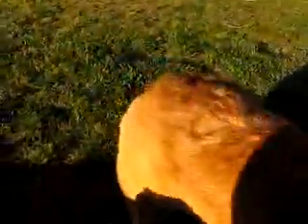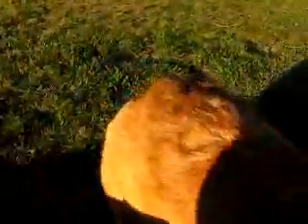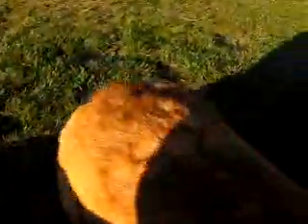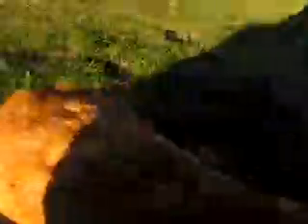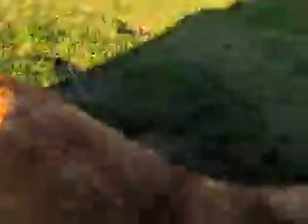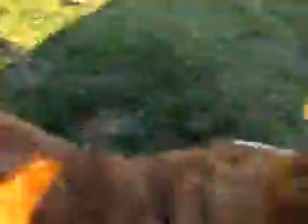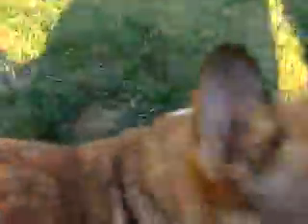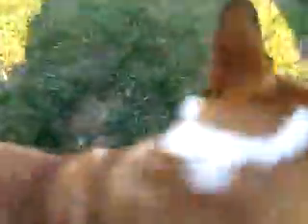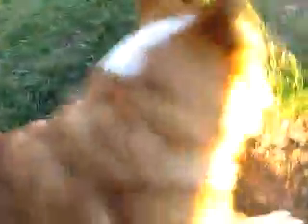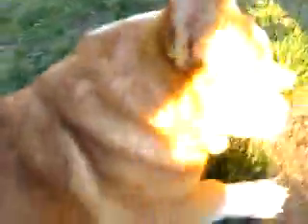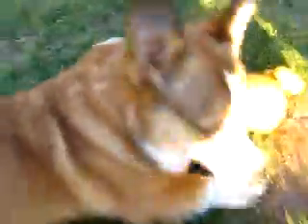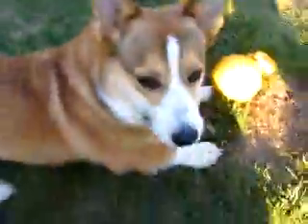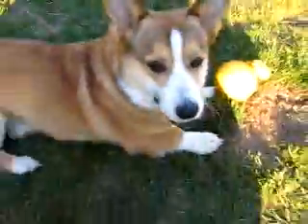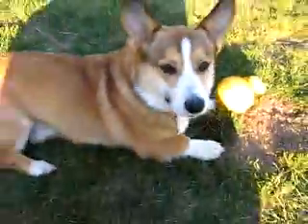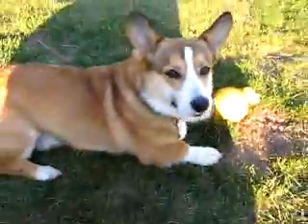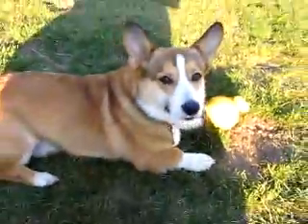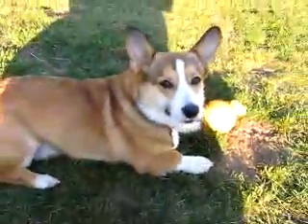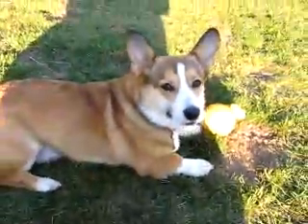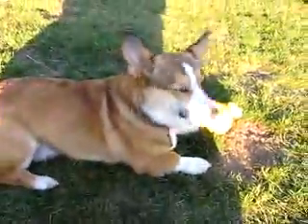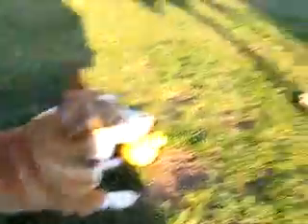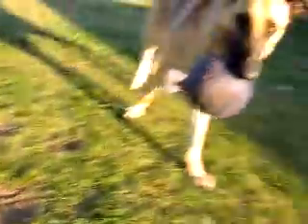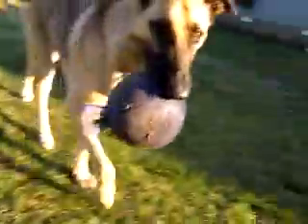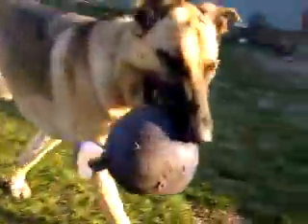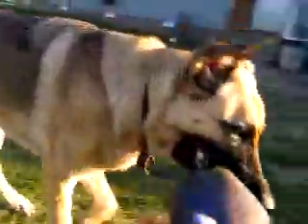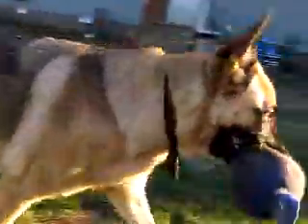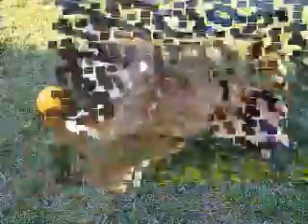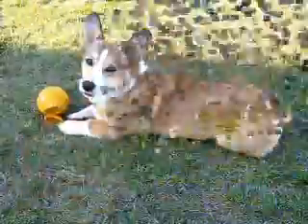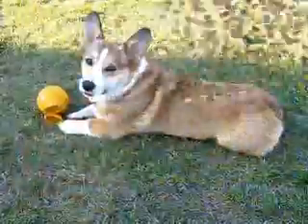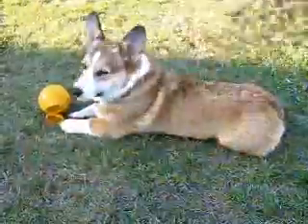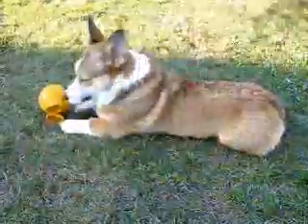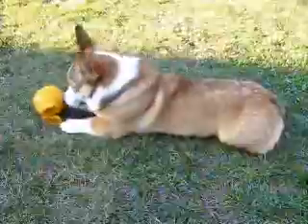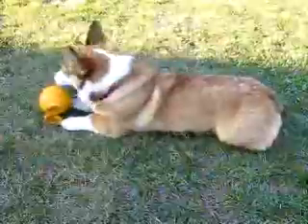That's Sasha. Always stepping on the little guy. Oh, big dog. You having fun with that?